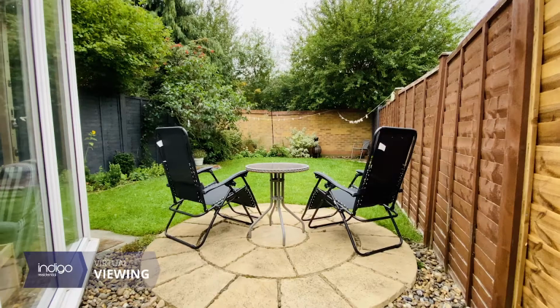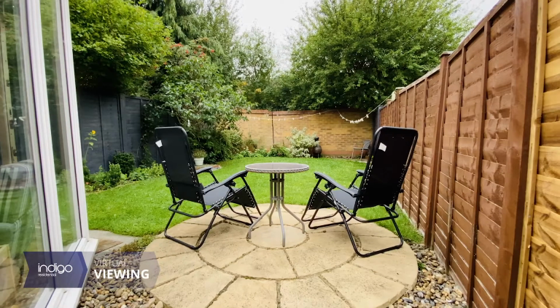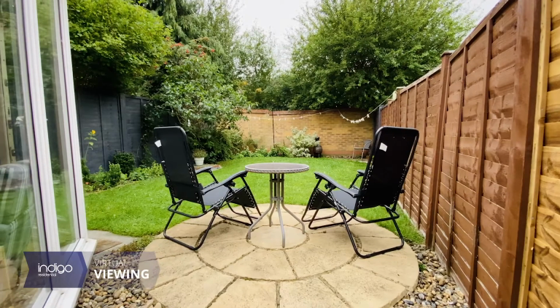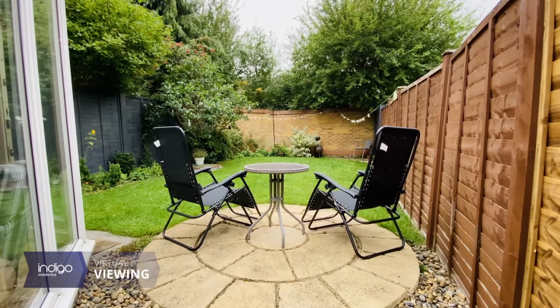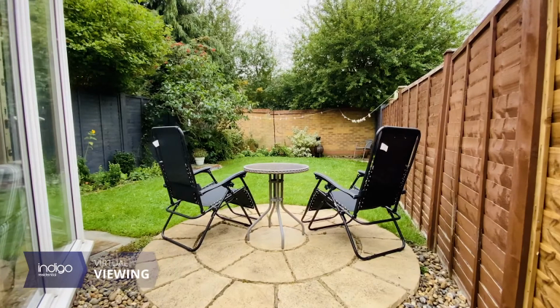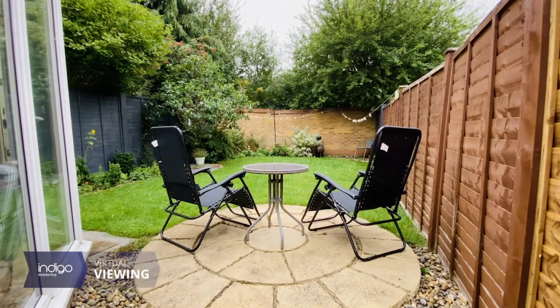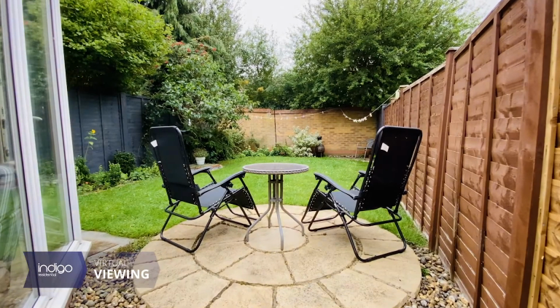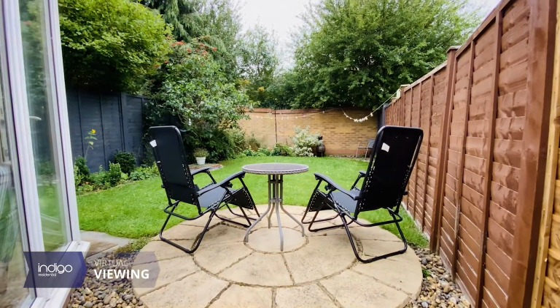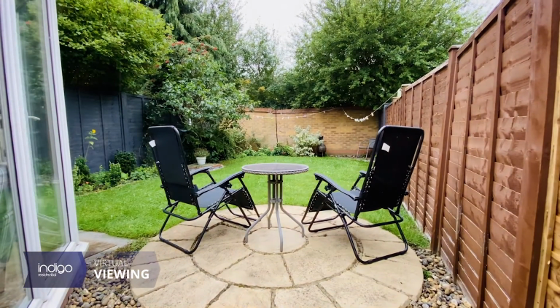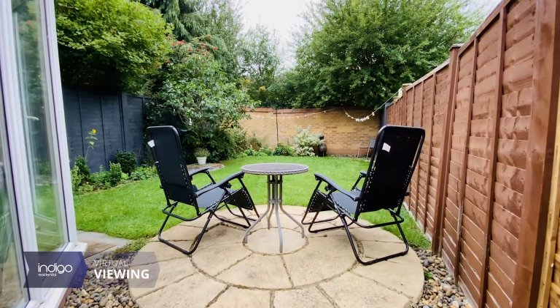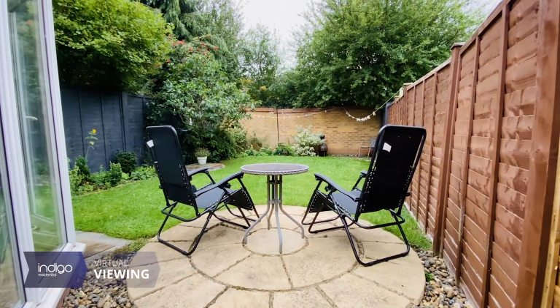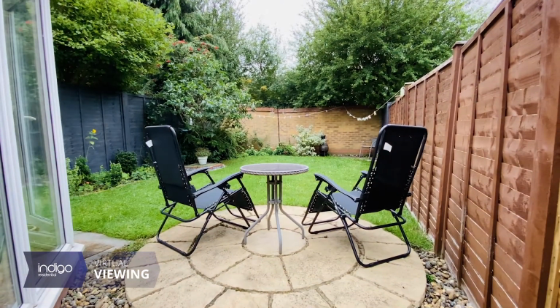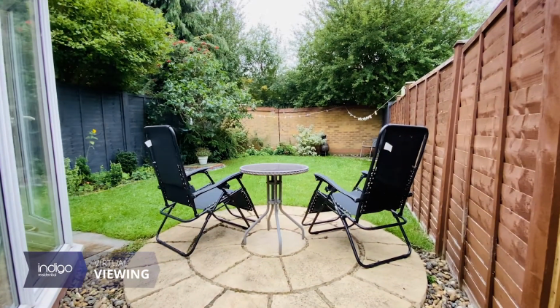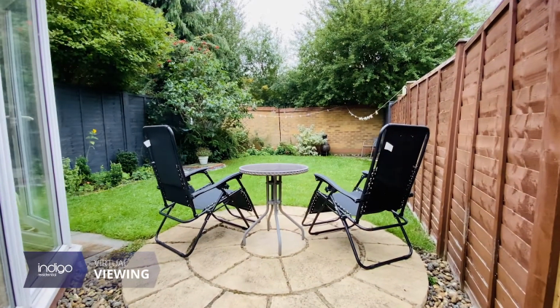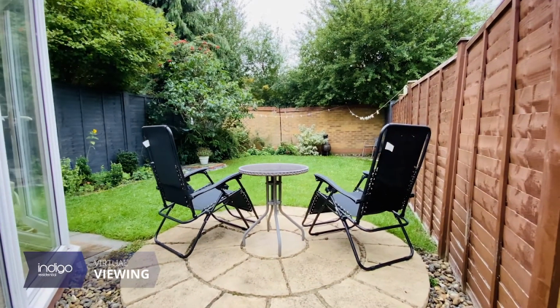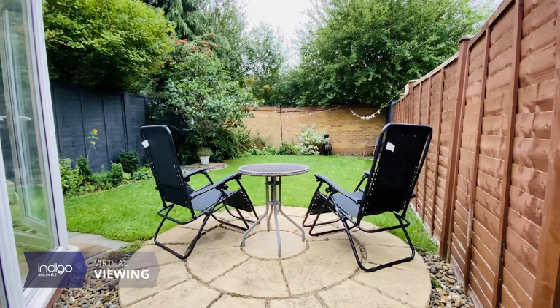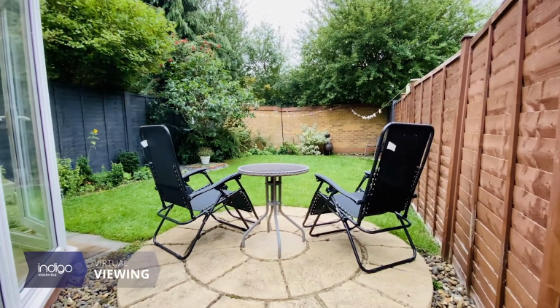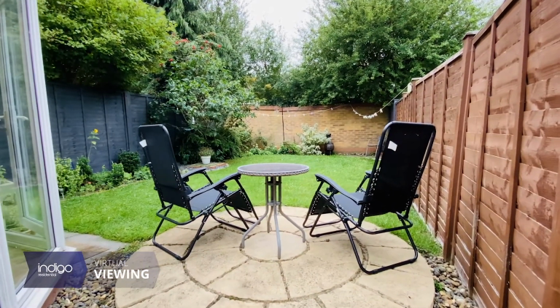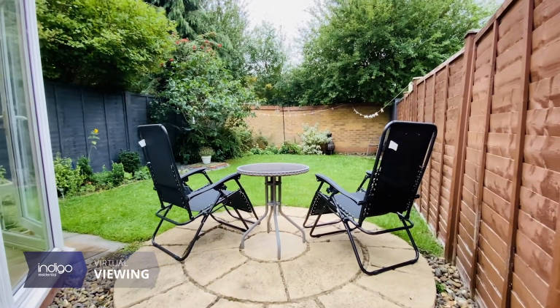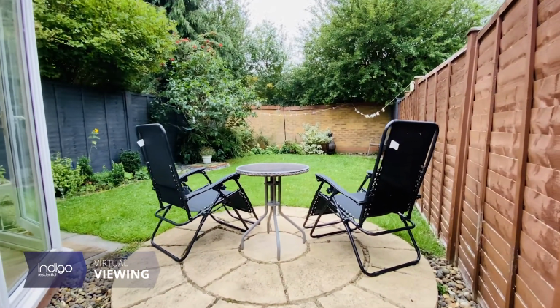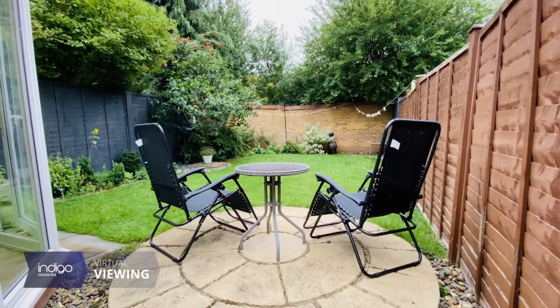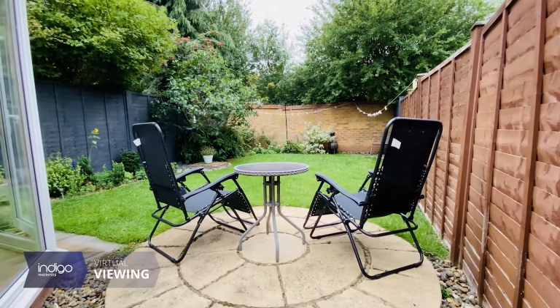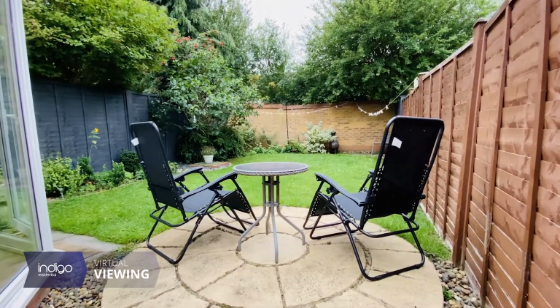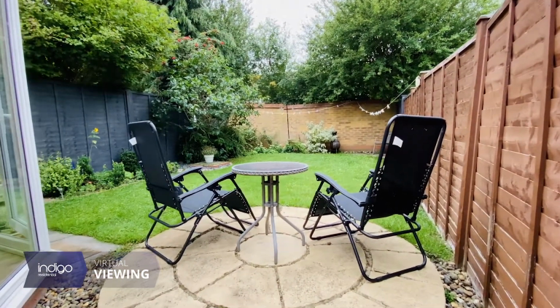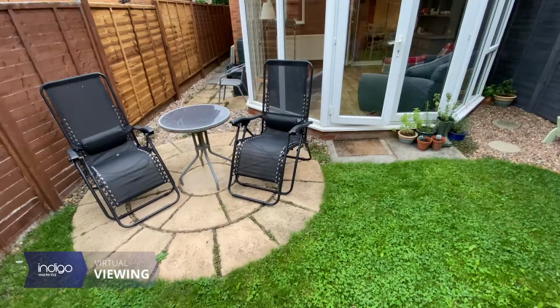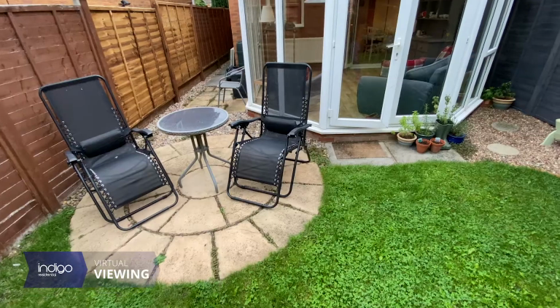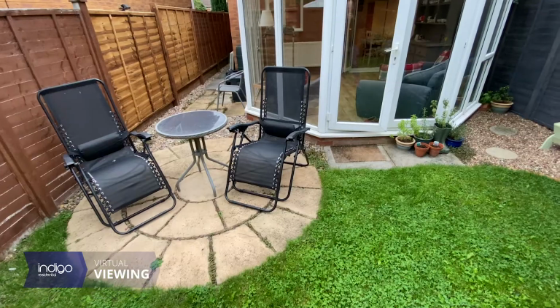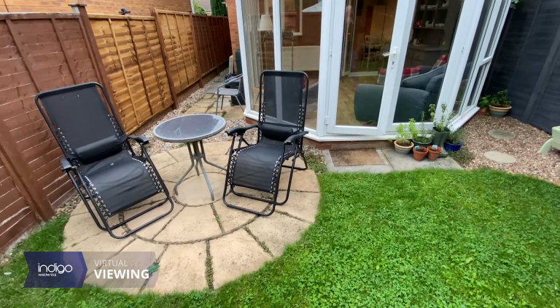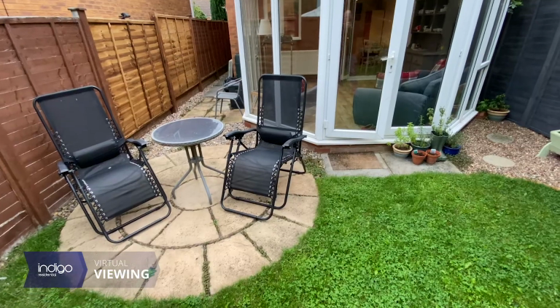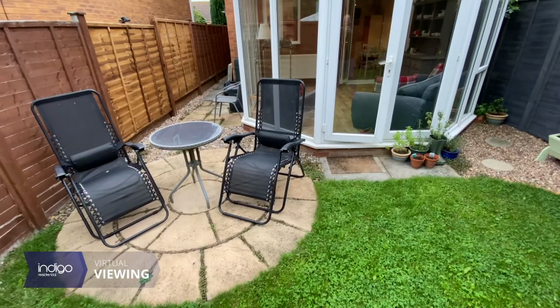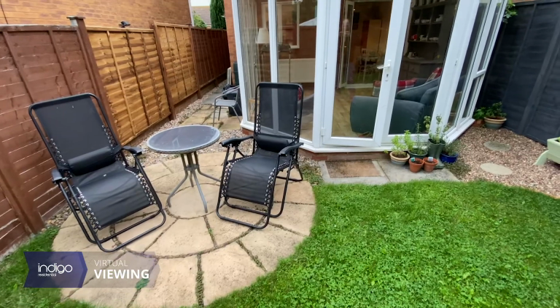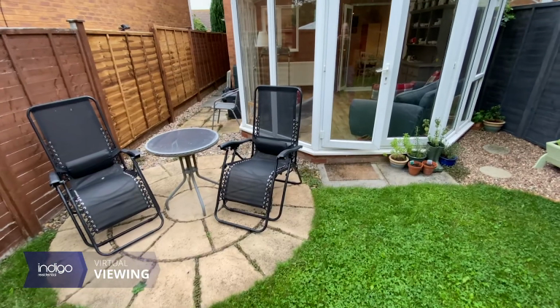Externally, there's a mature, fully enclosed garden with patio and shingled areas.